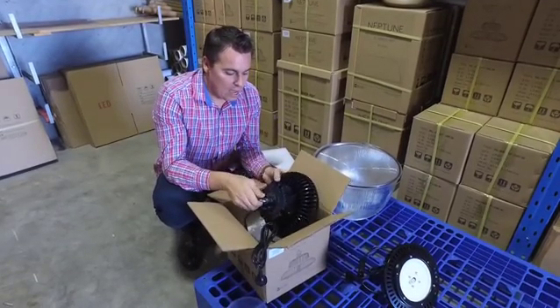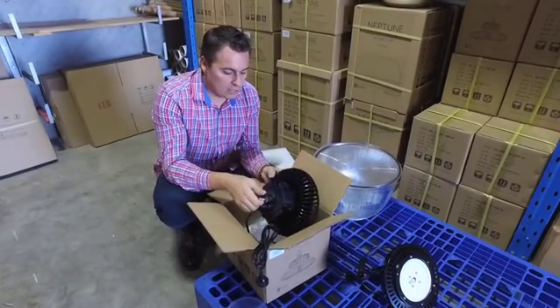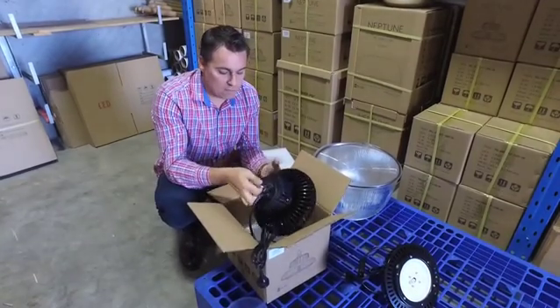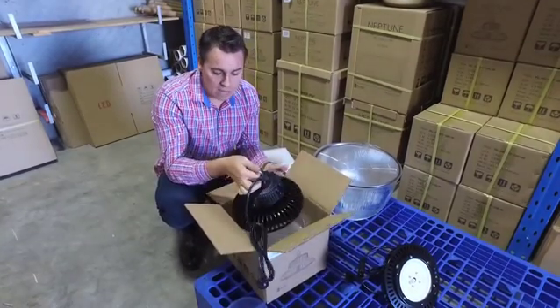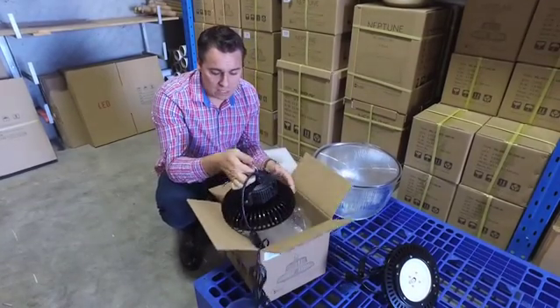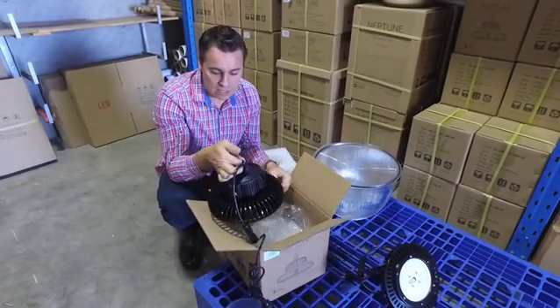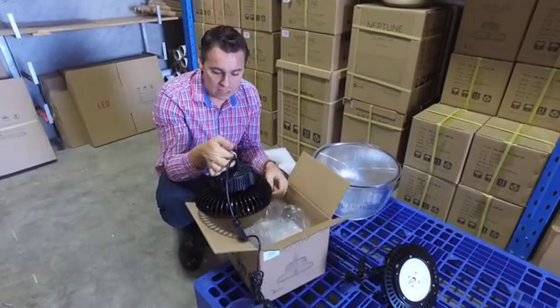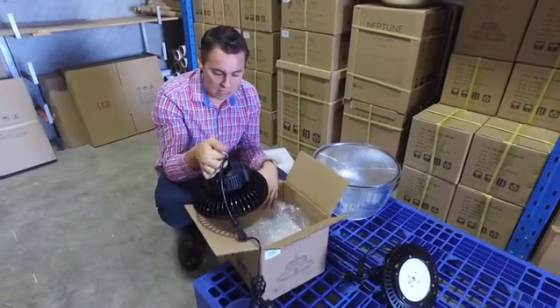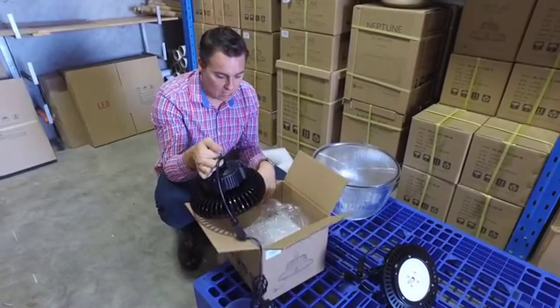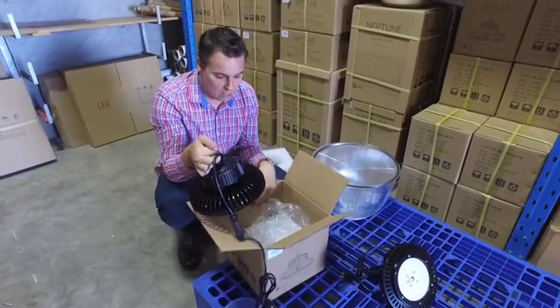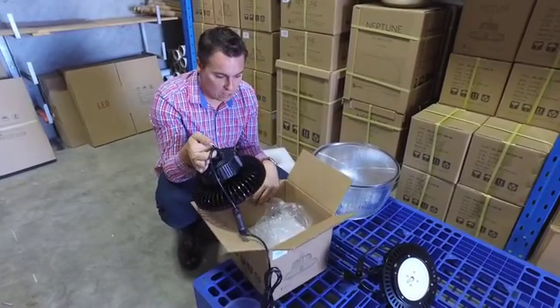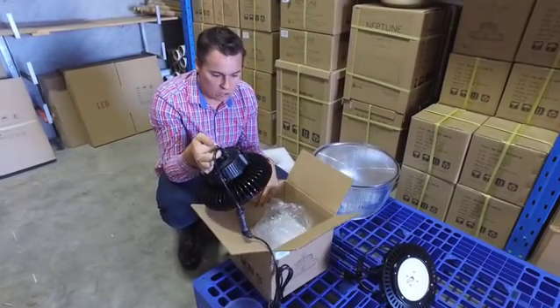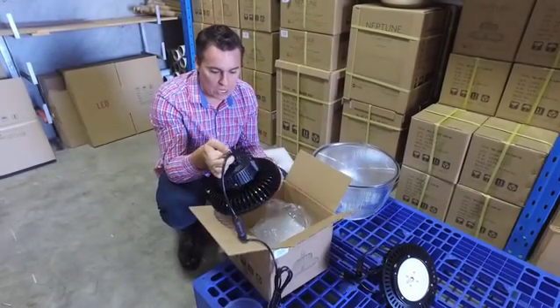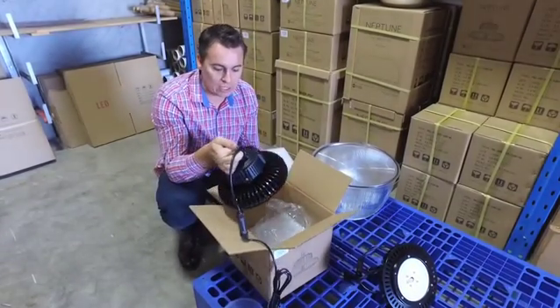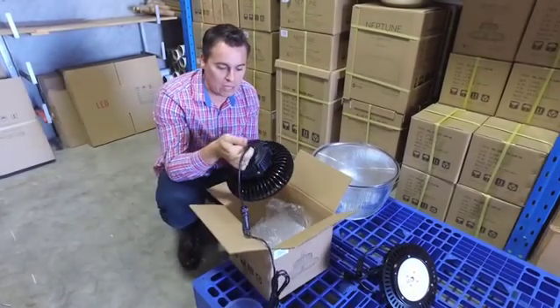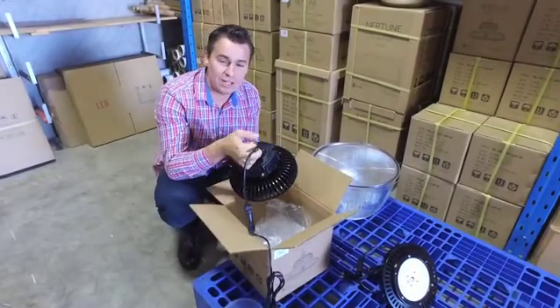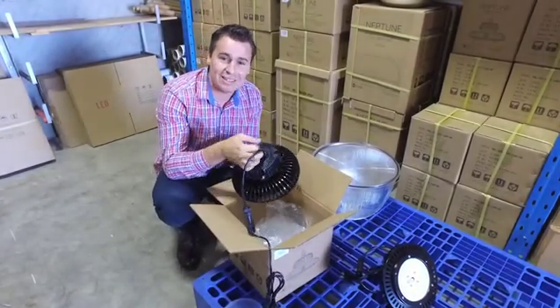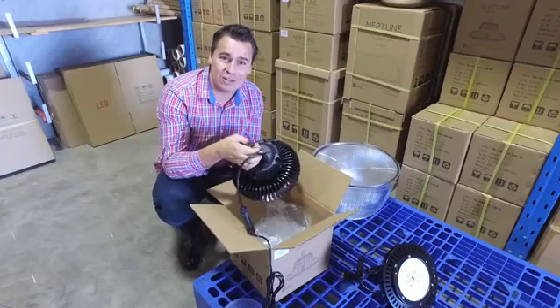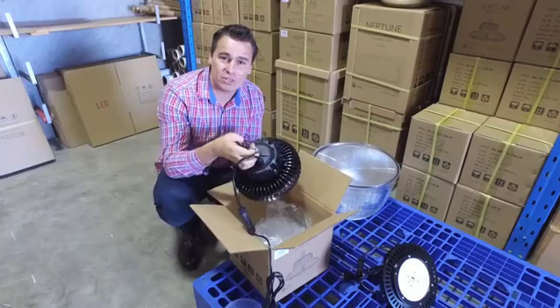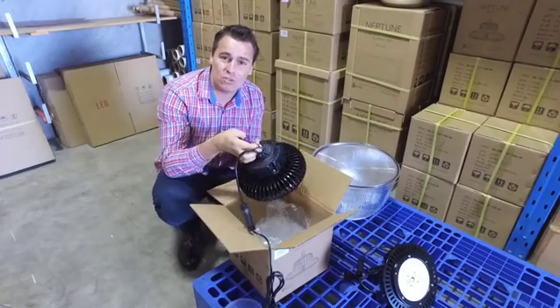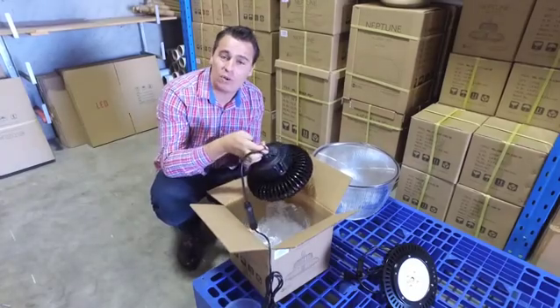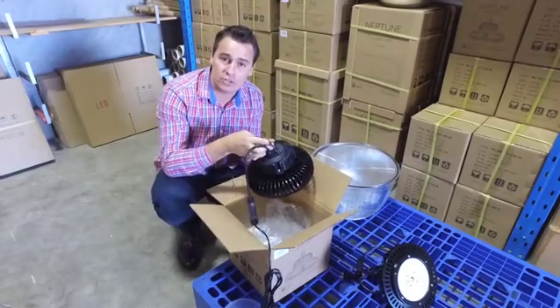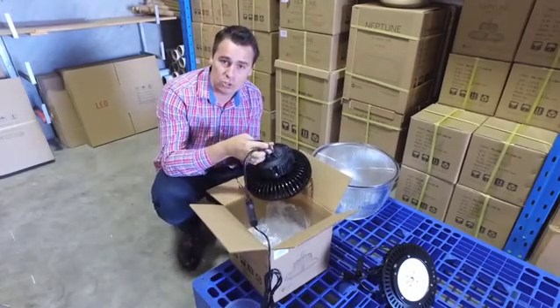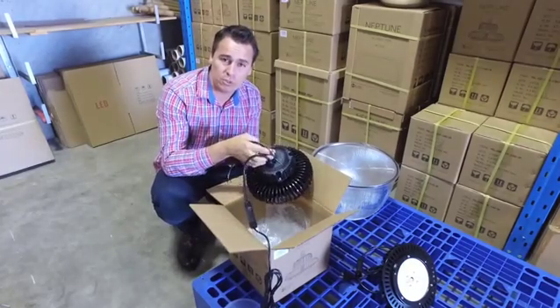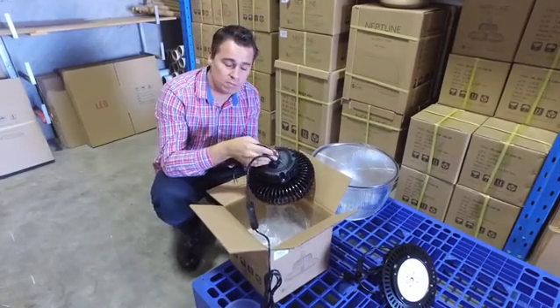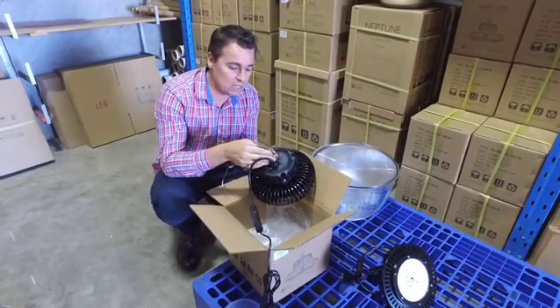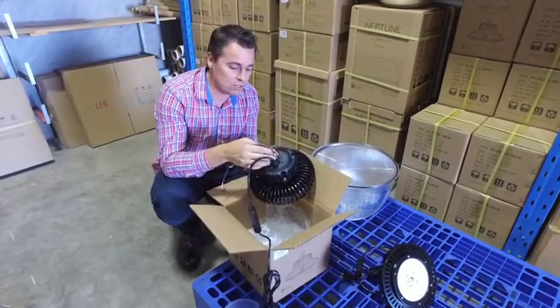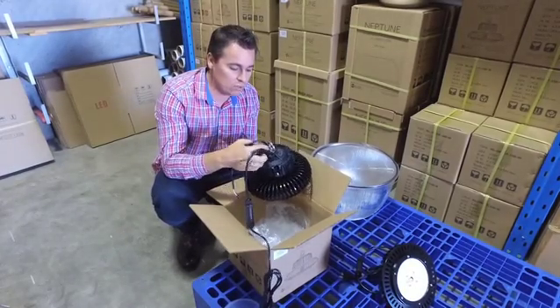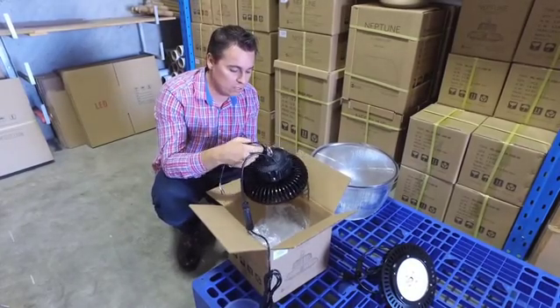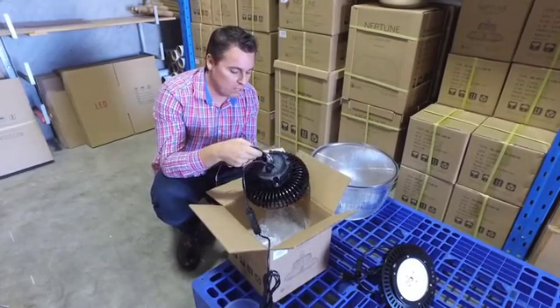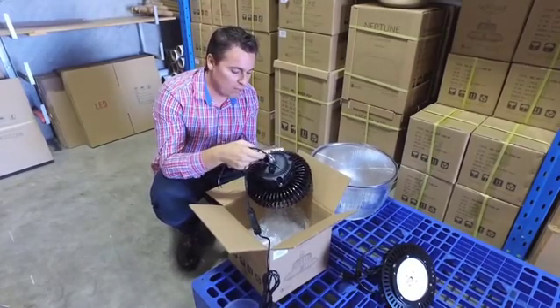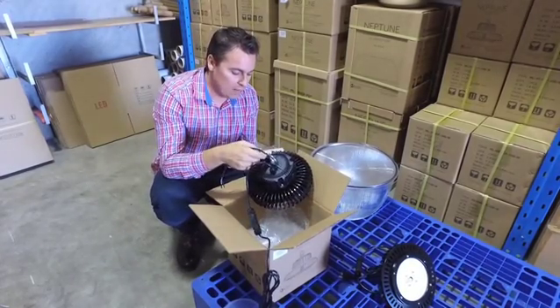Mounting is easy — you can use jack chain or anything else you find suitable to install it with.